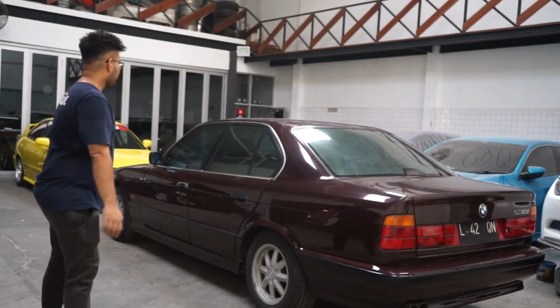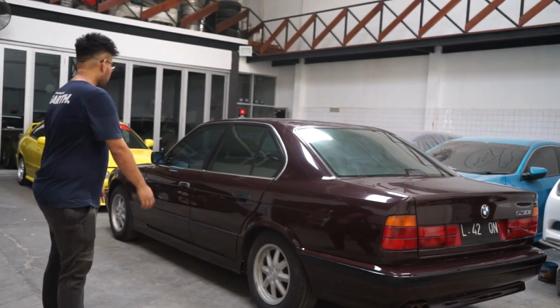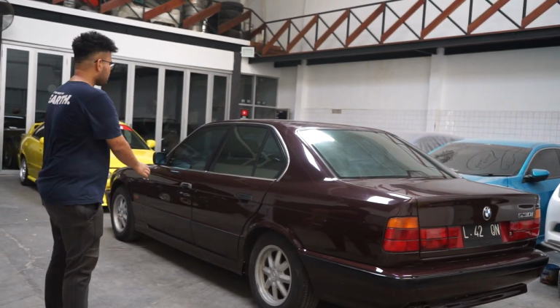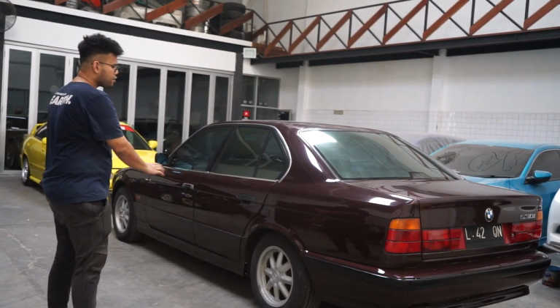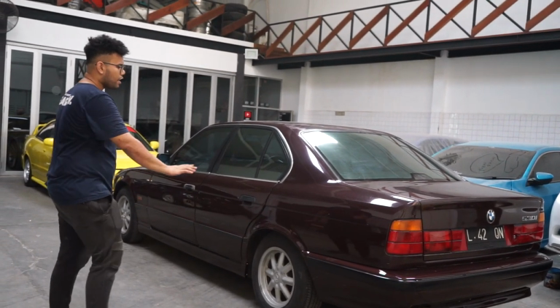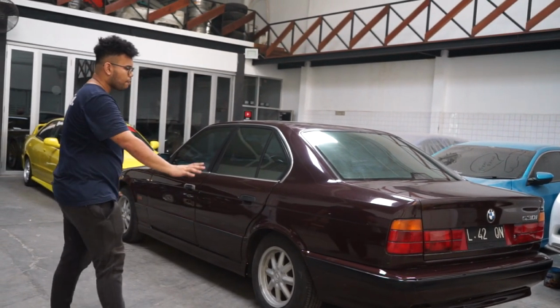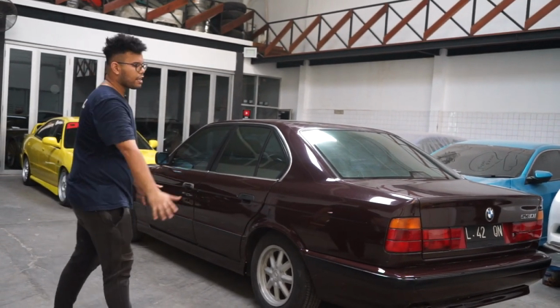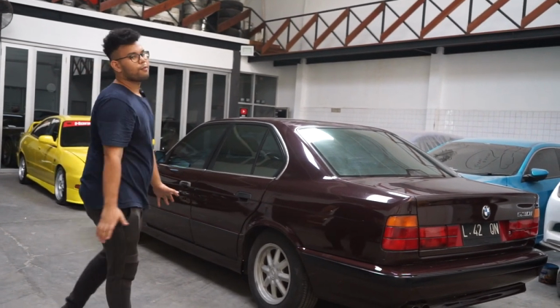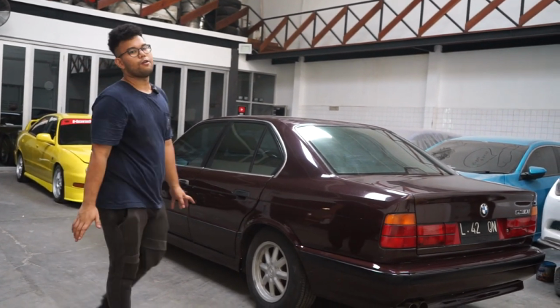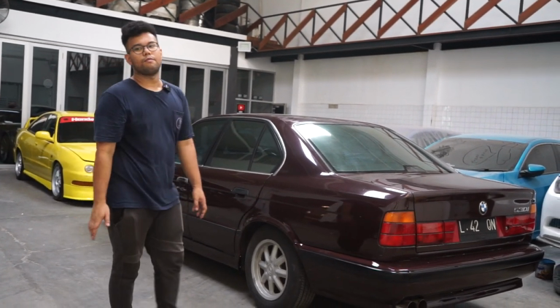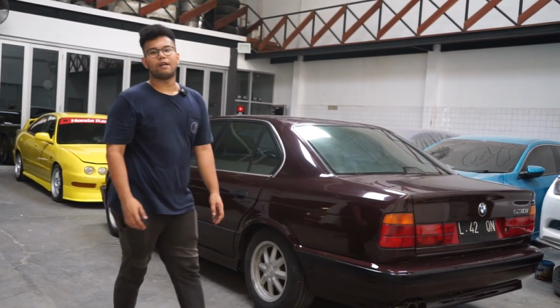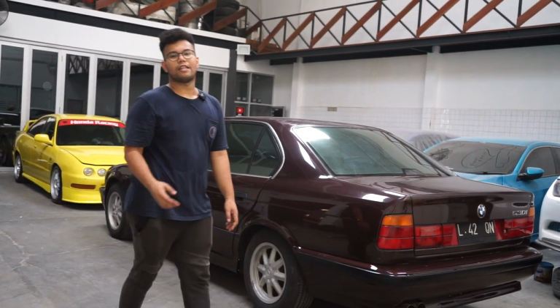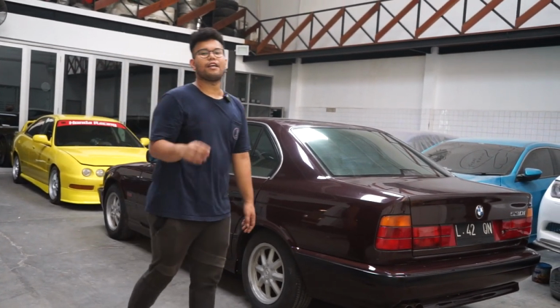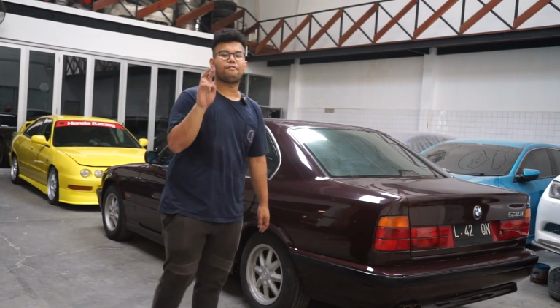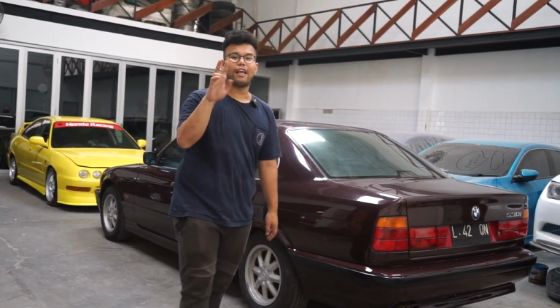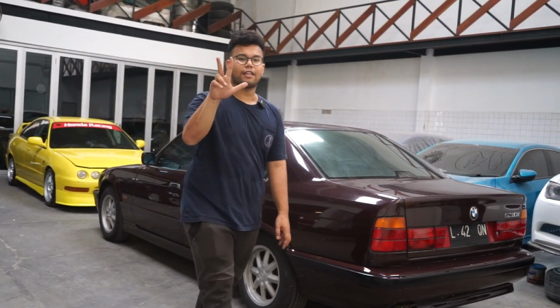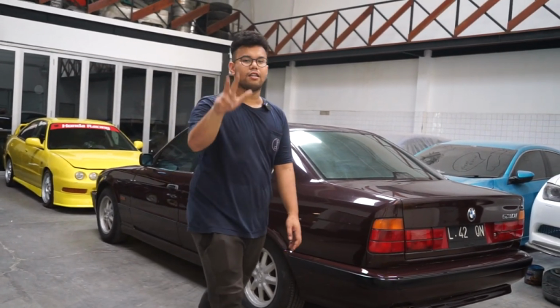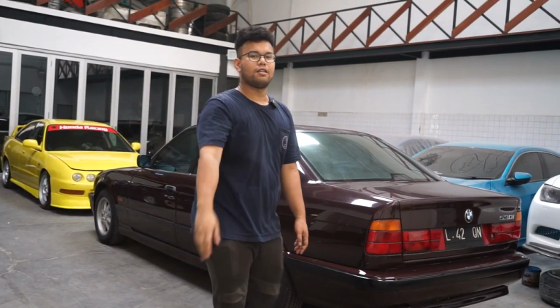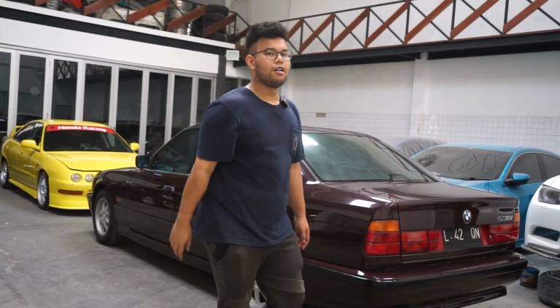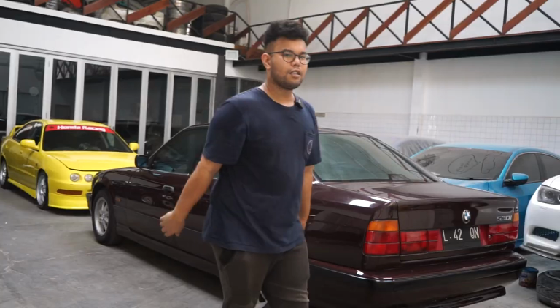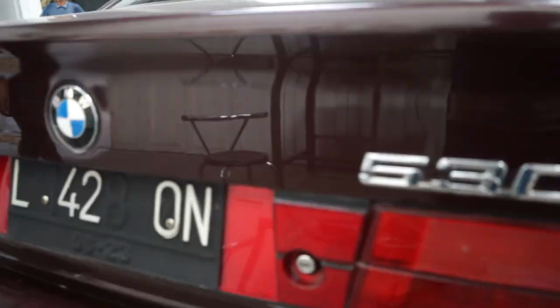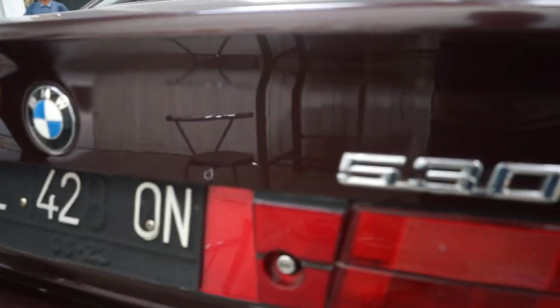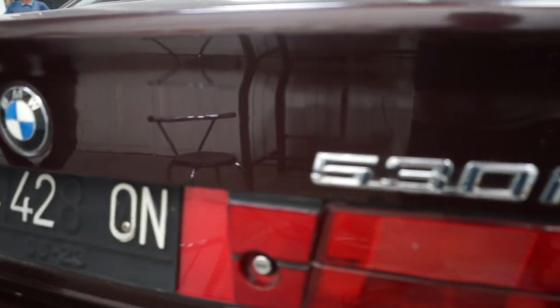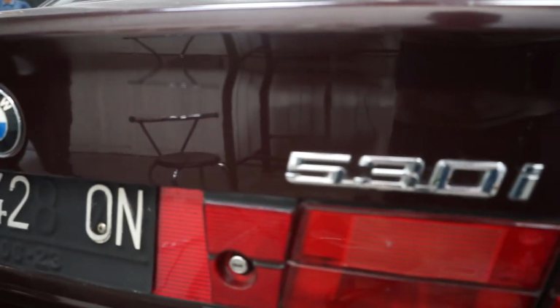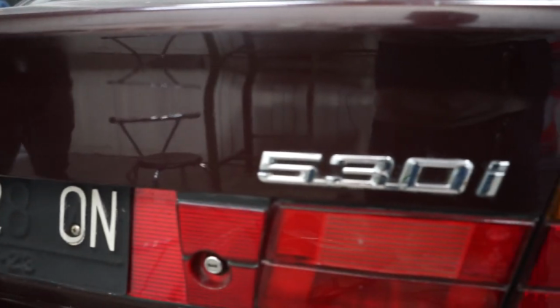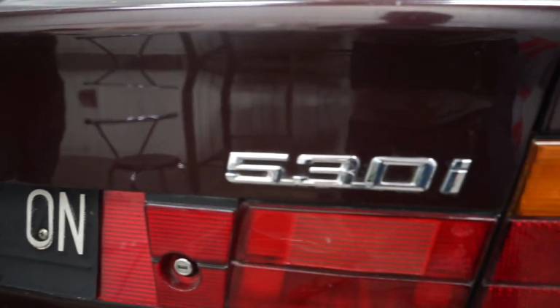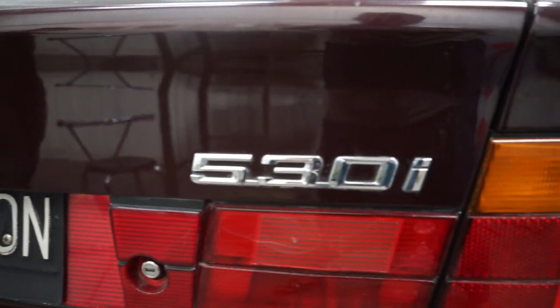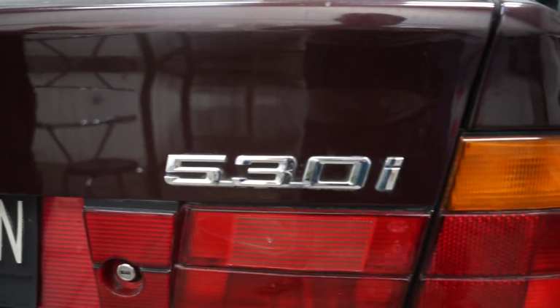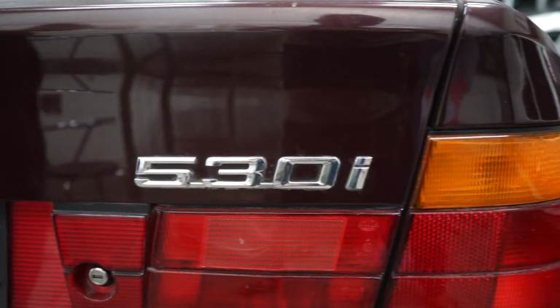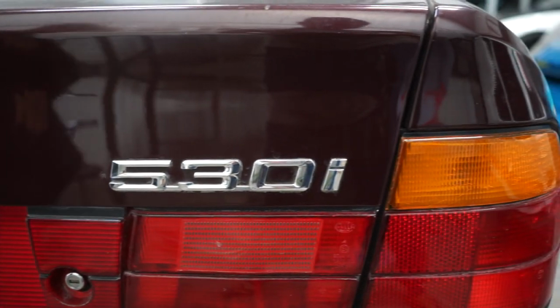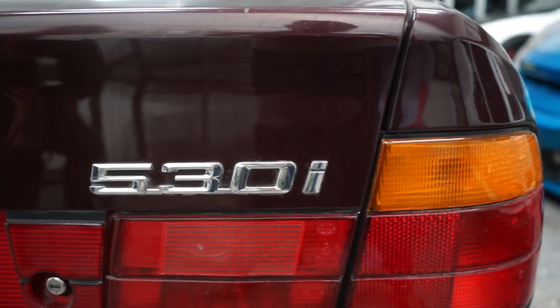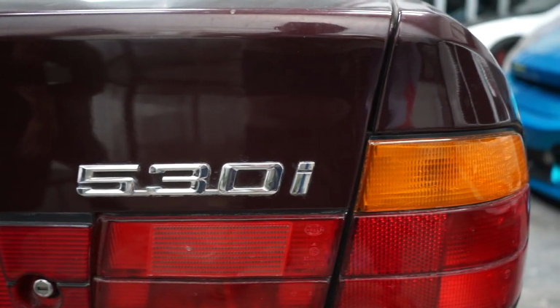This is also a 530, meaning it's a V8. And for the exhaust, we've already fitted the Earth Wind muffler.